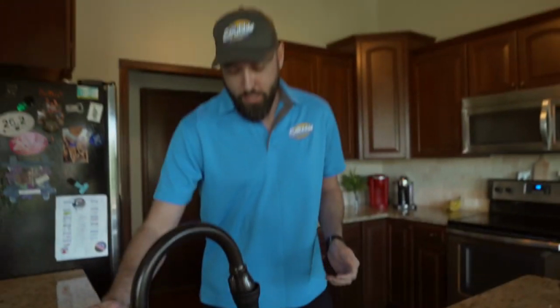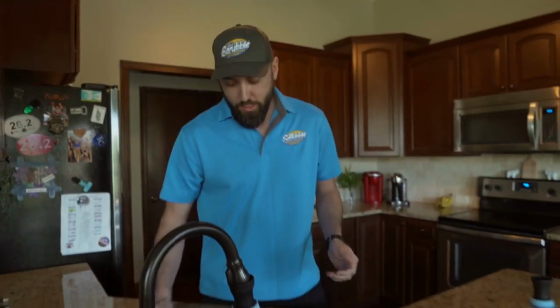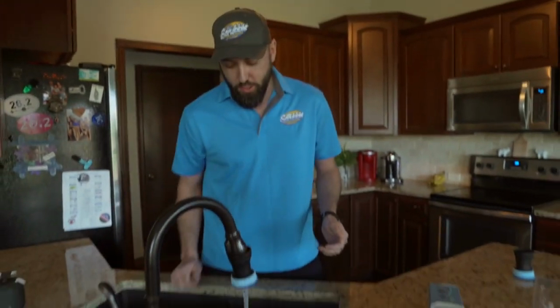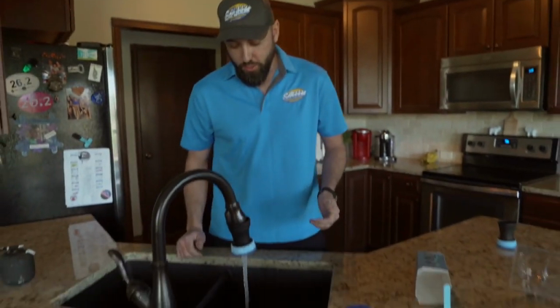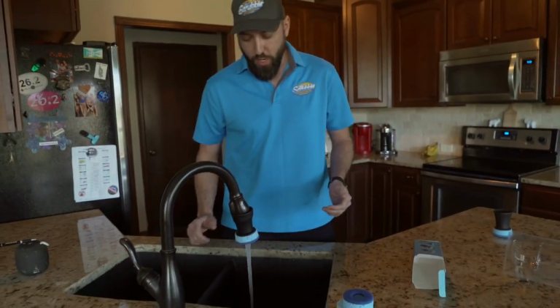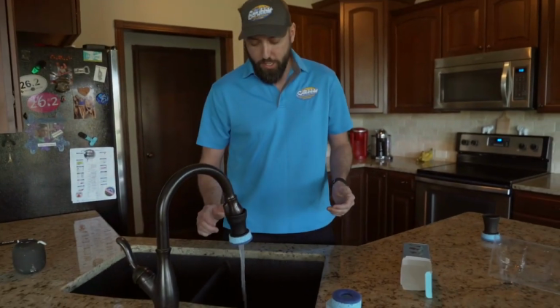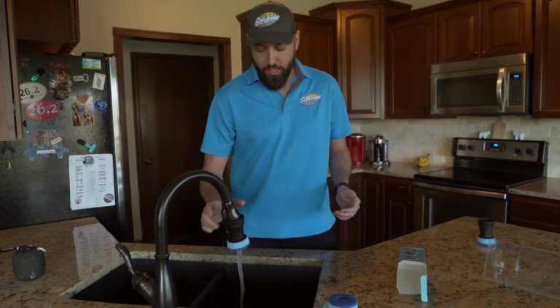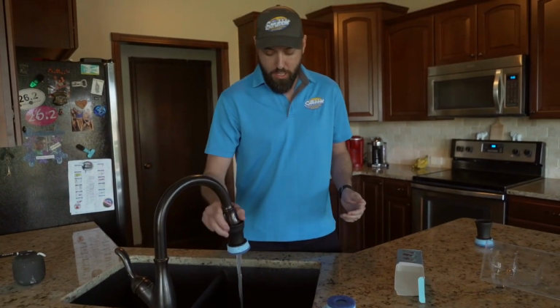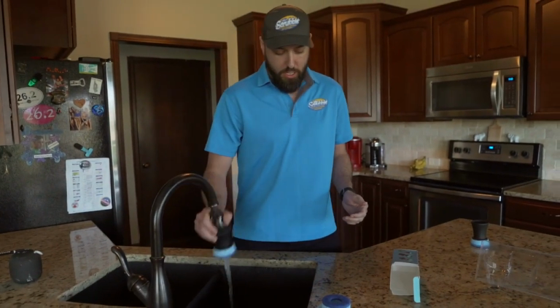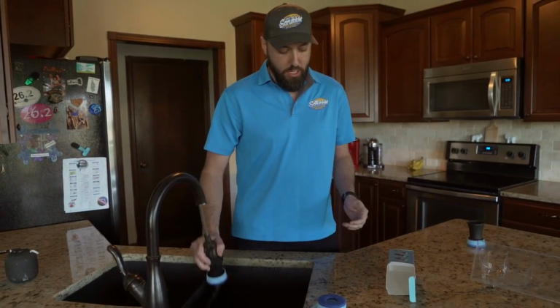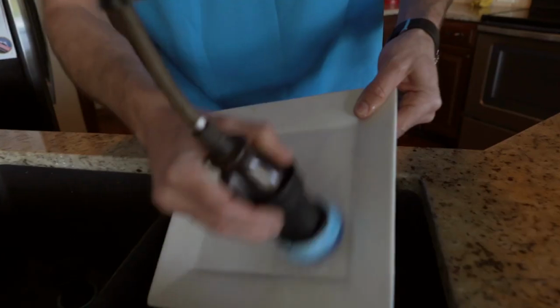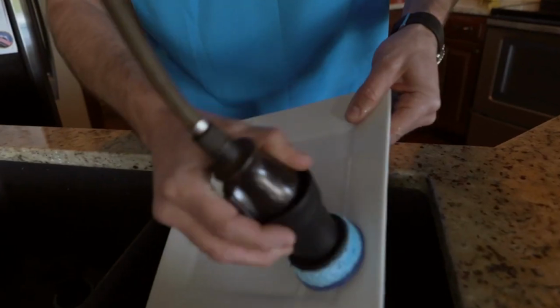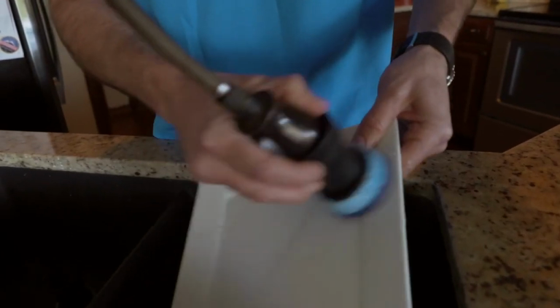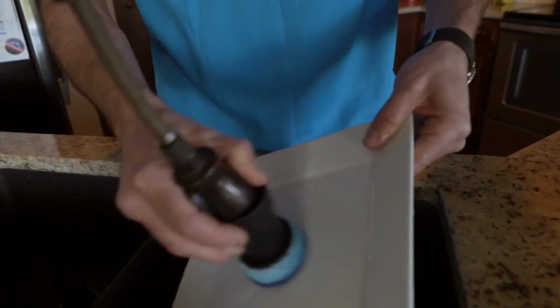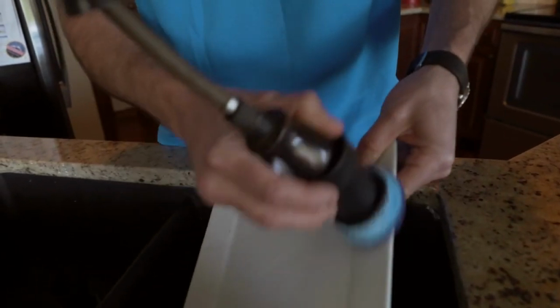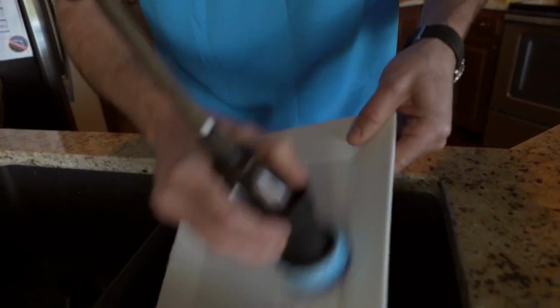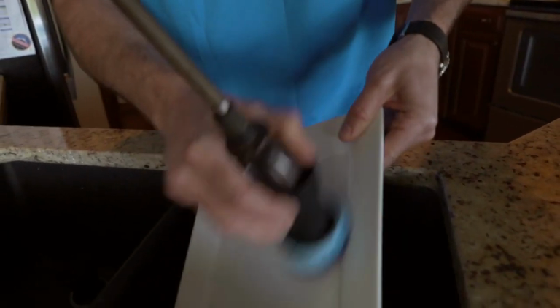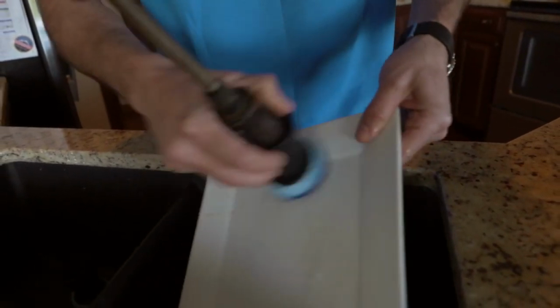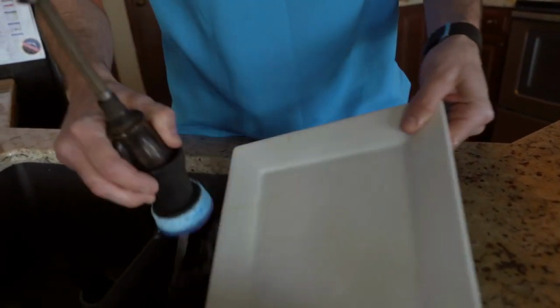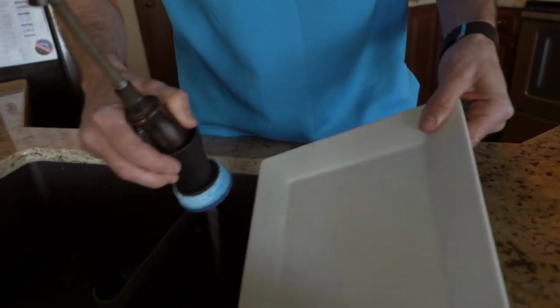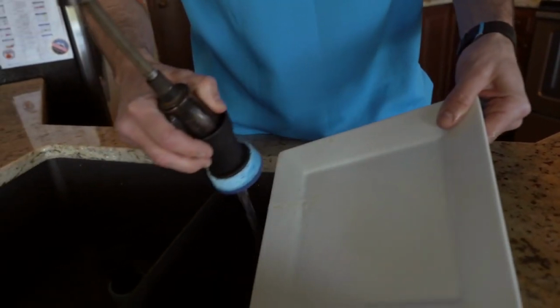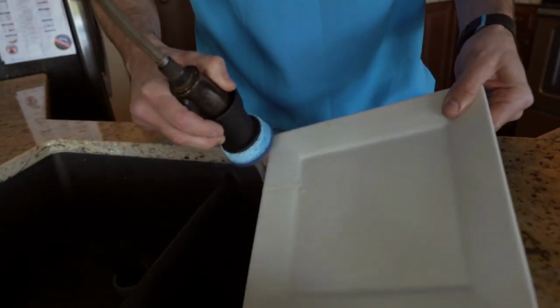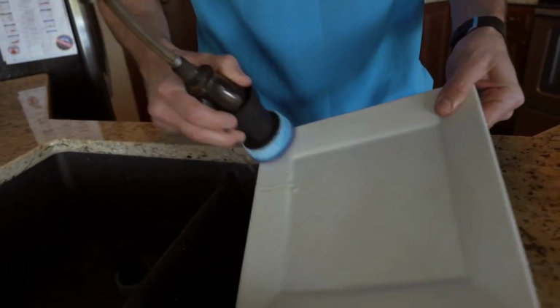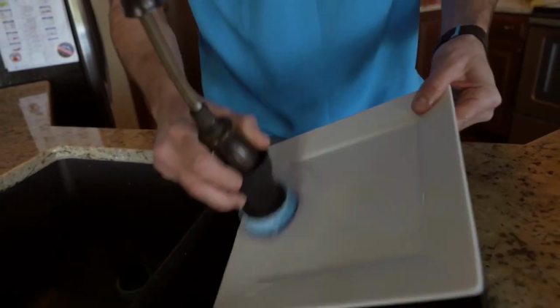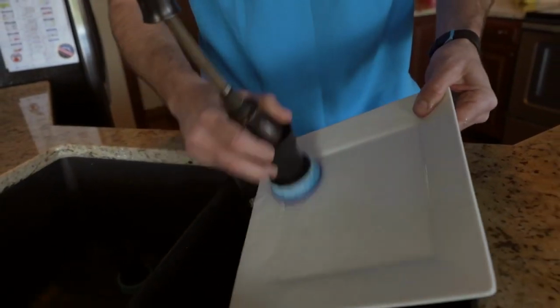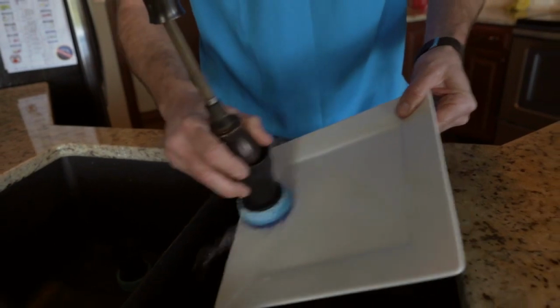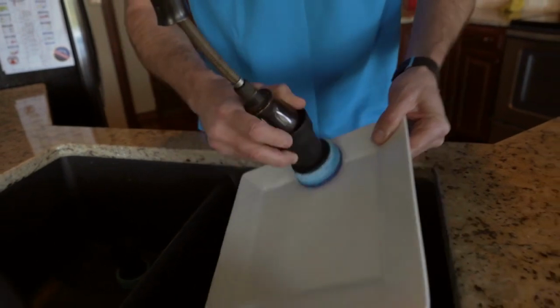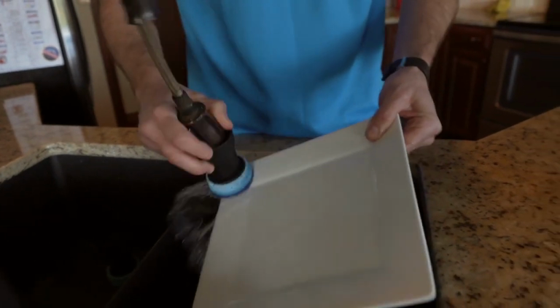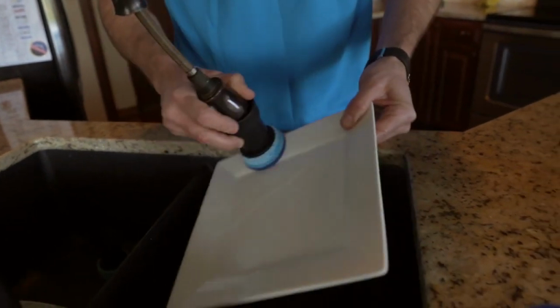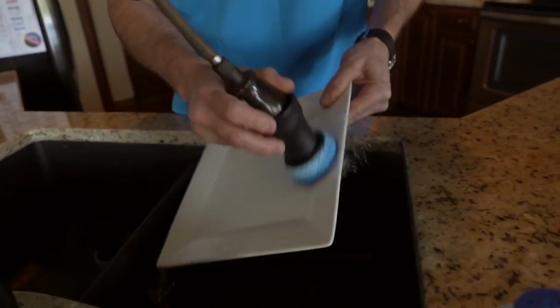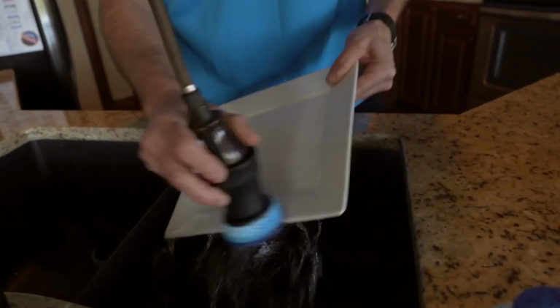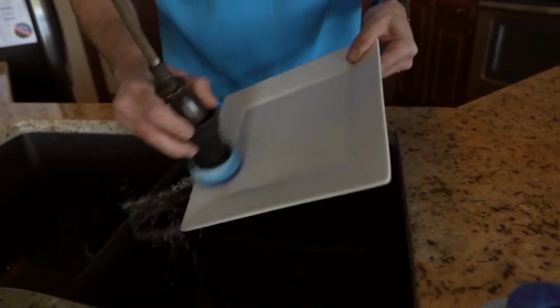Turn on your water, and voila! Super clean!